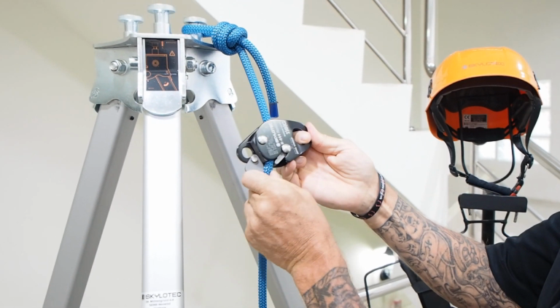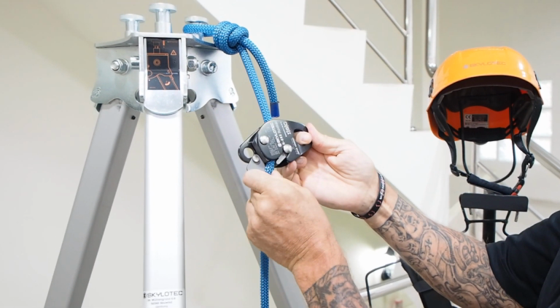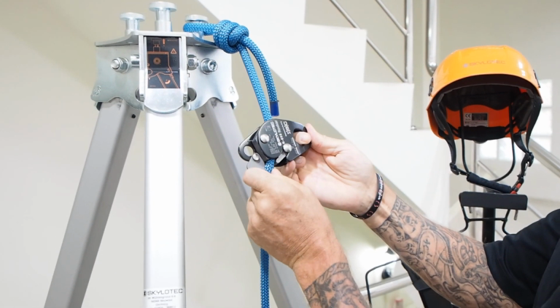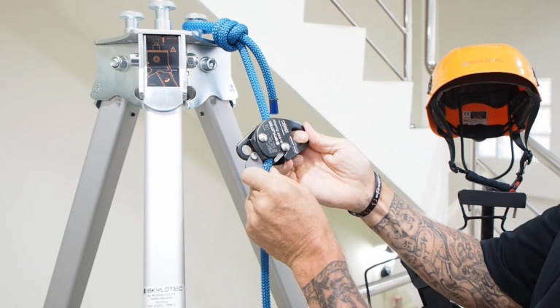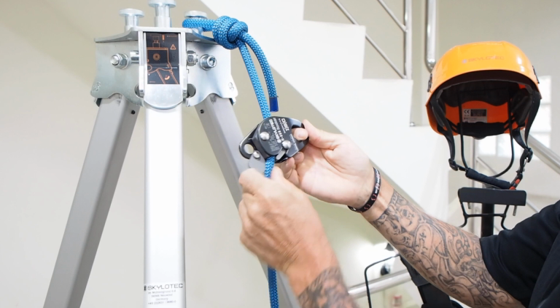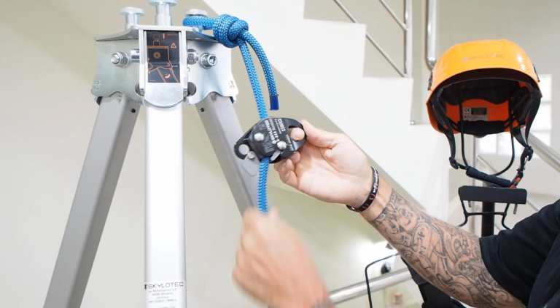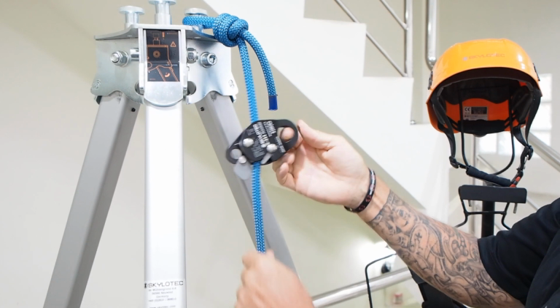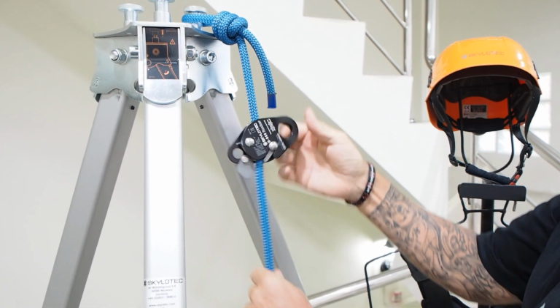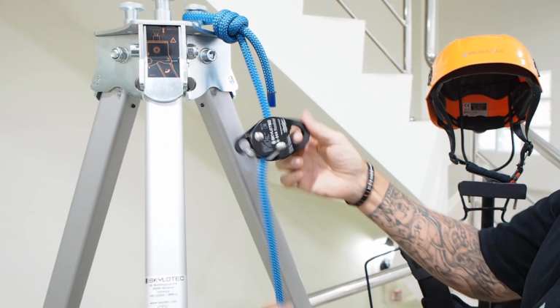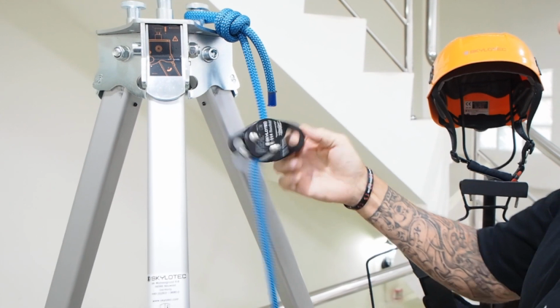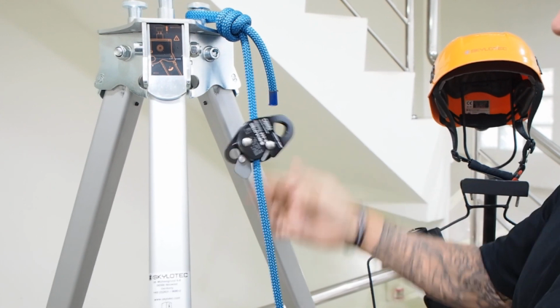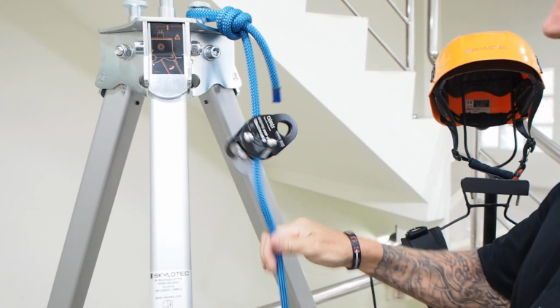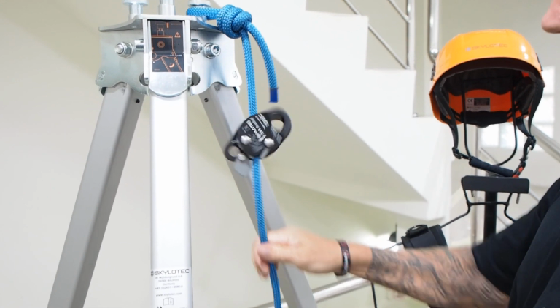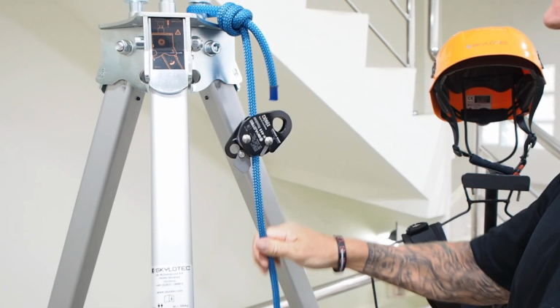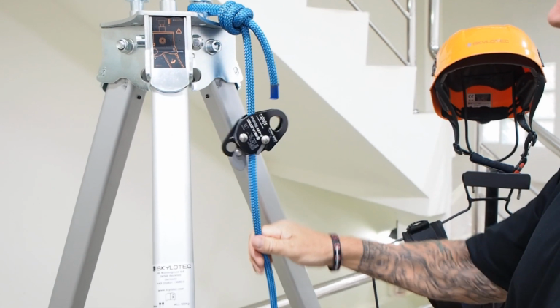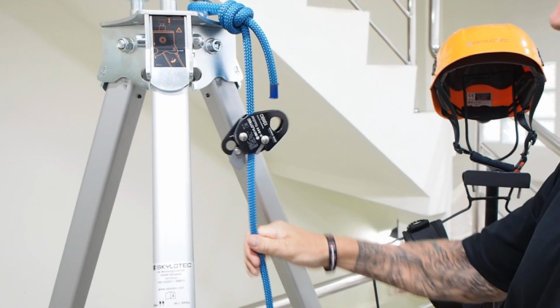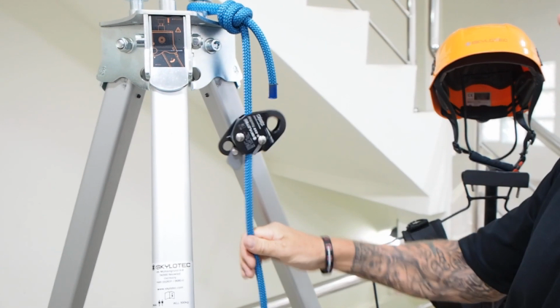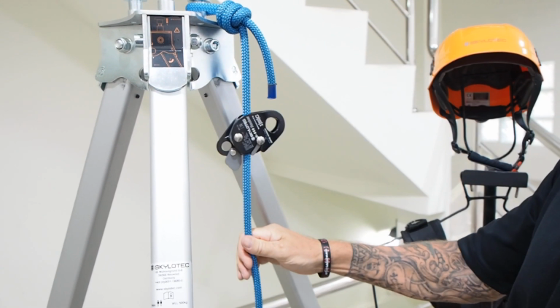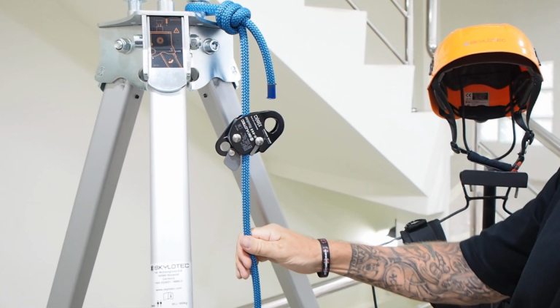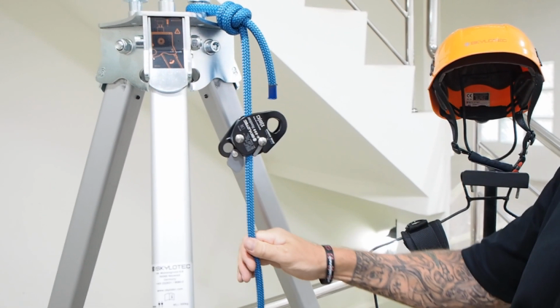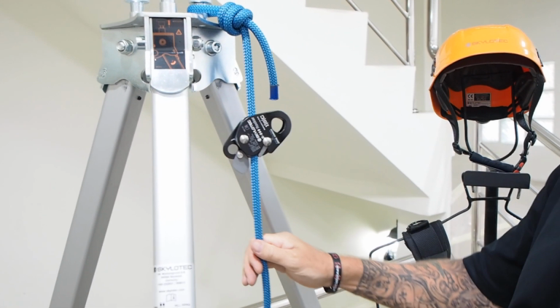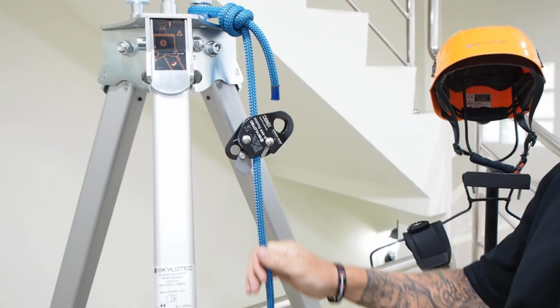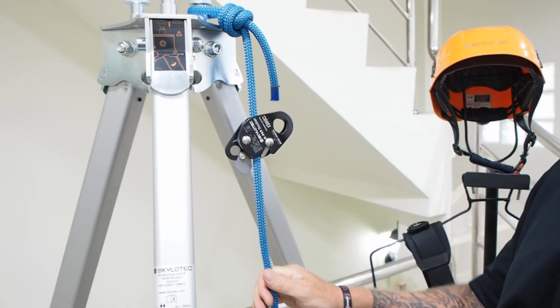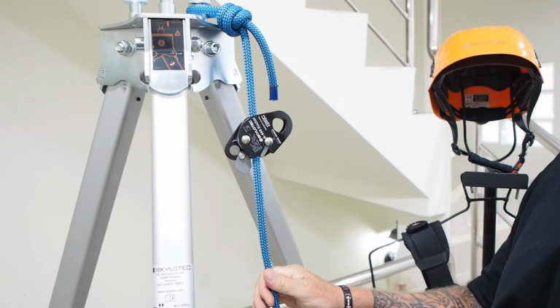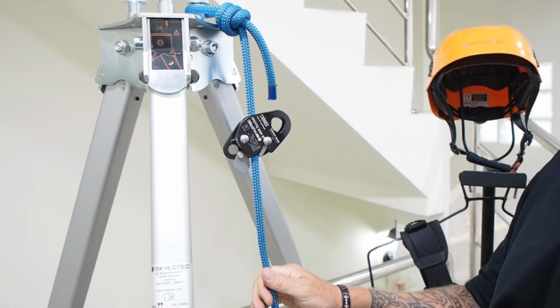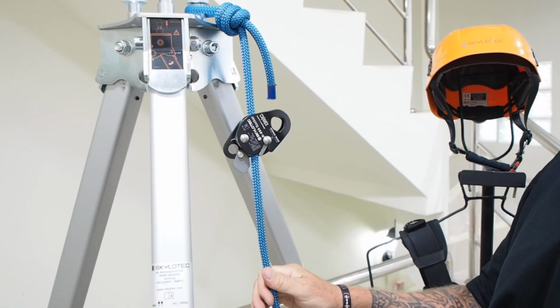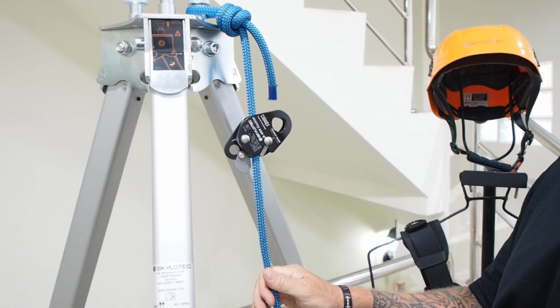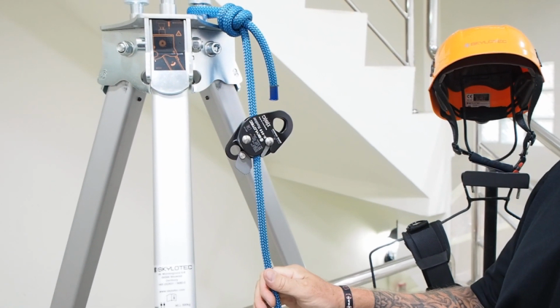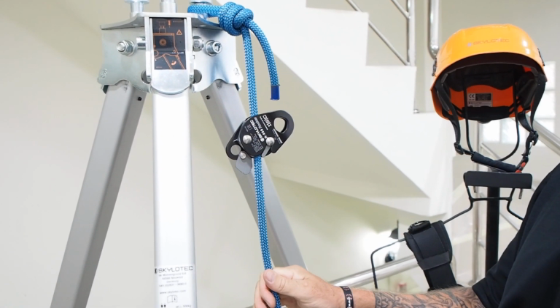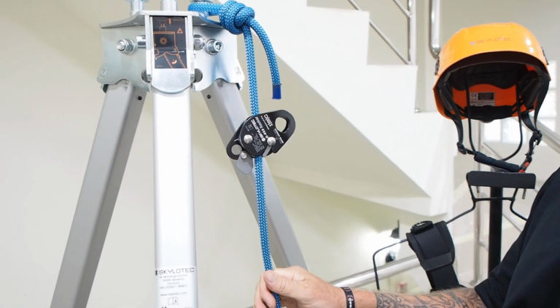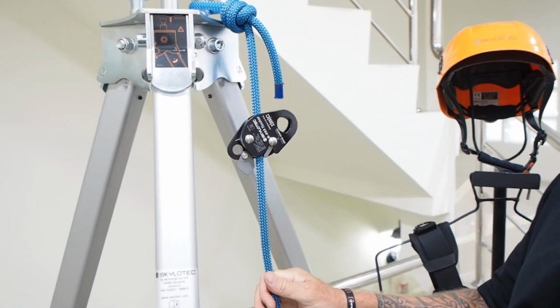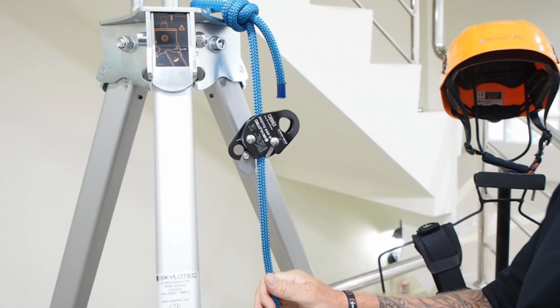And then you can see the rocker does not move.